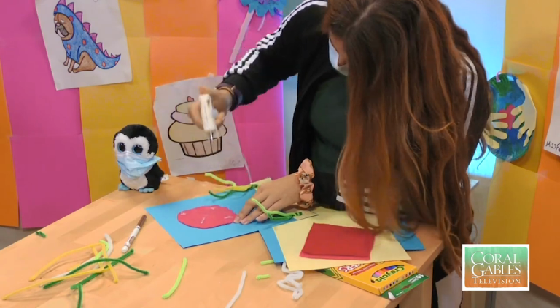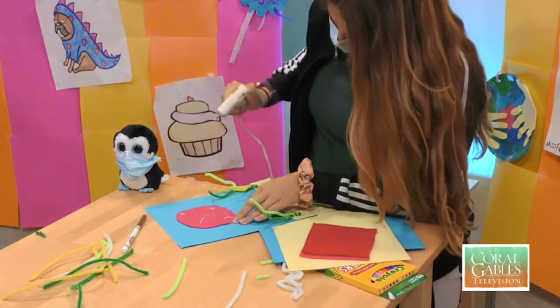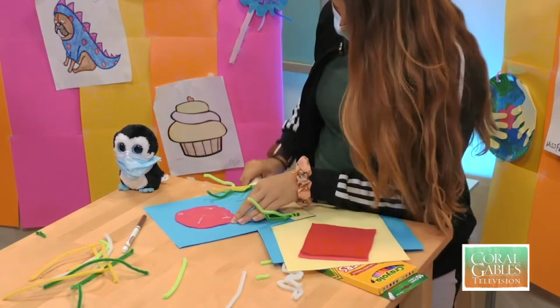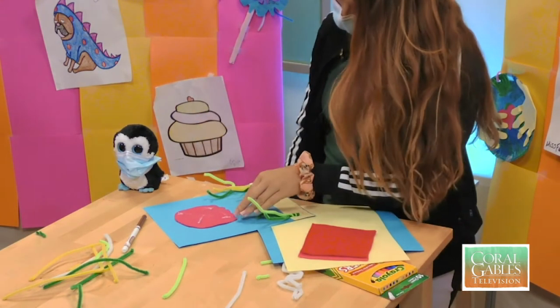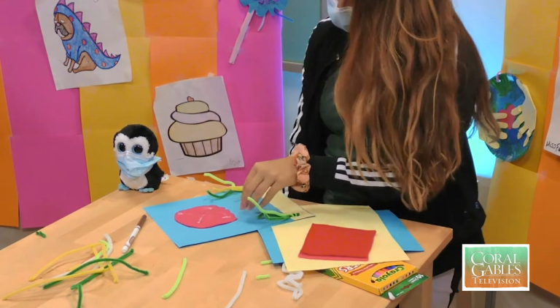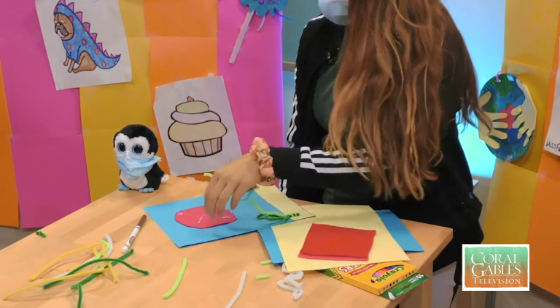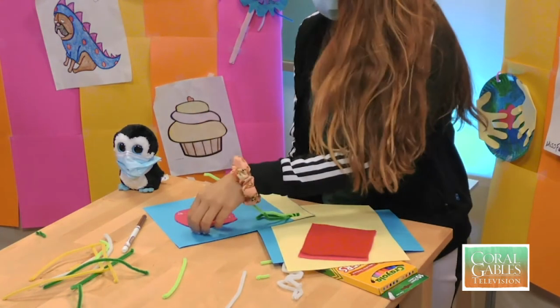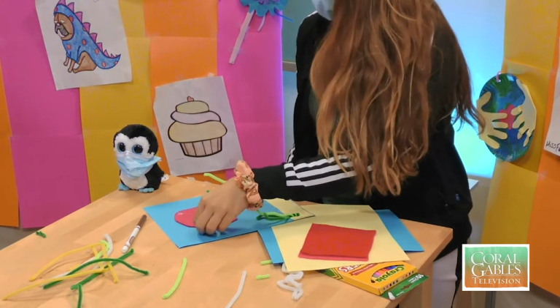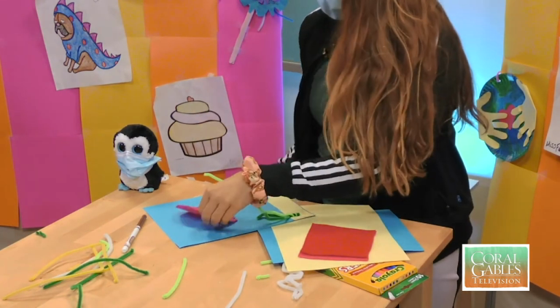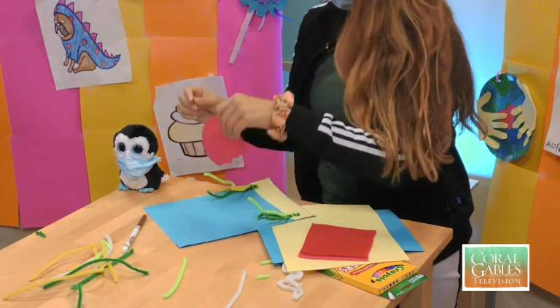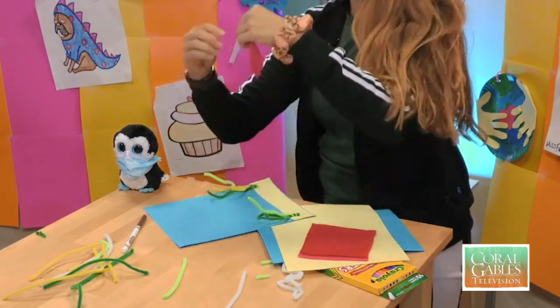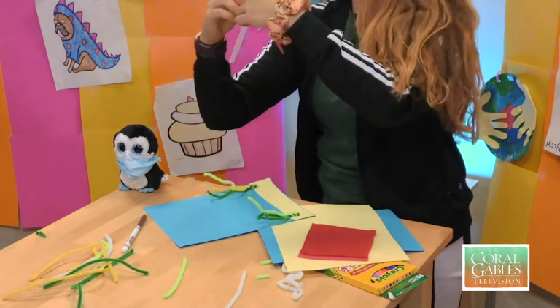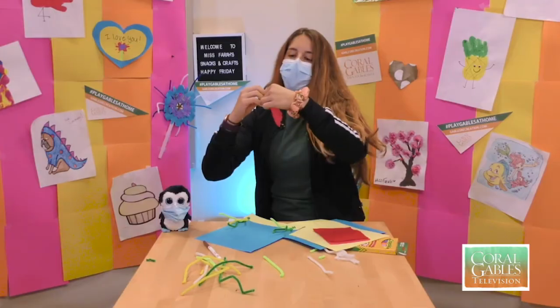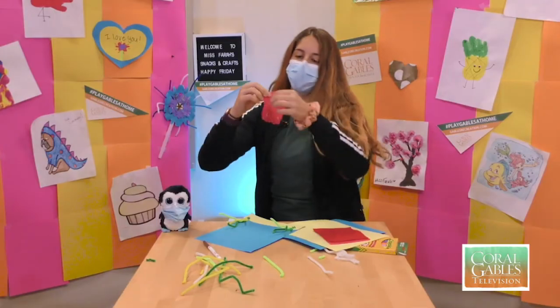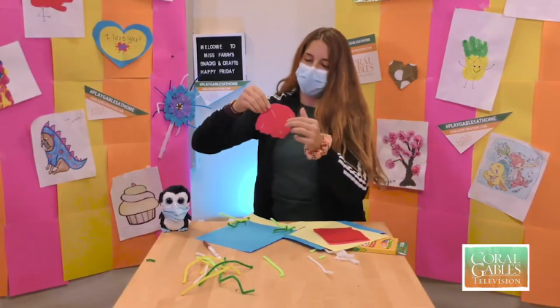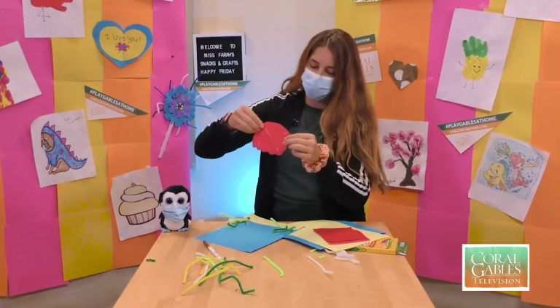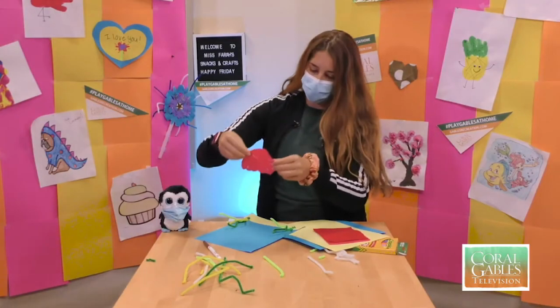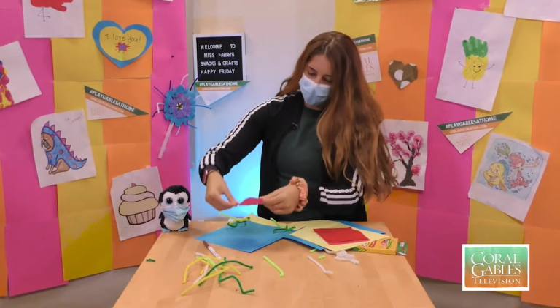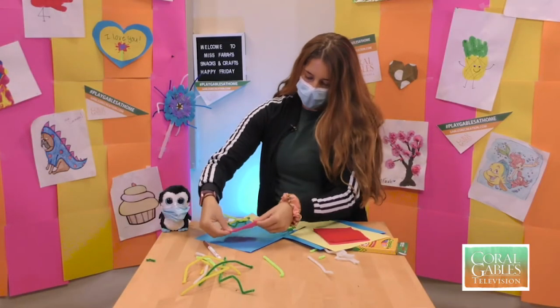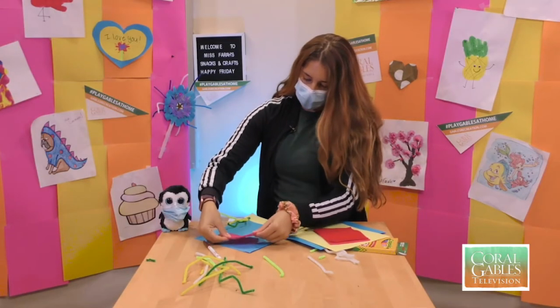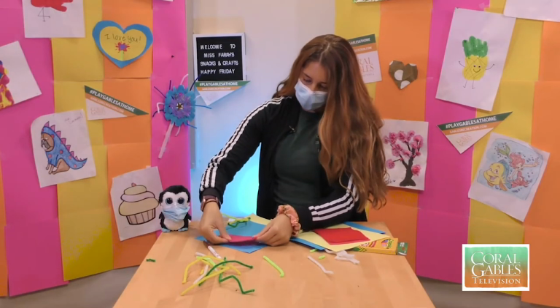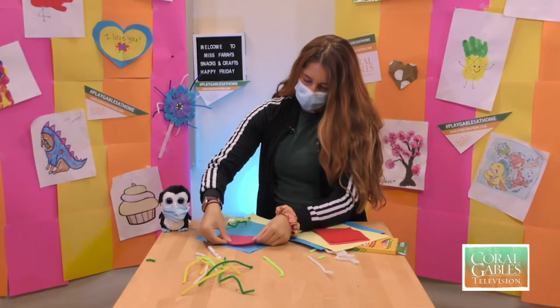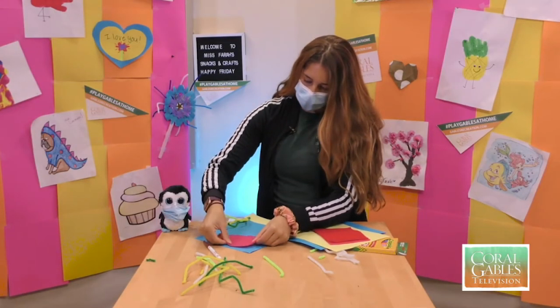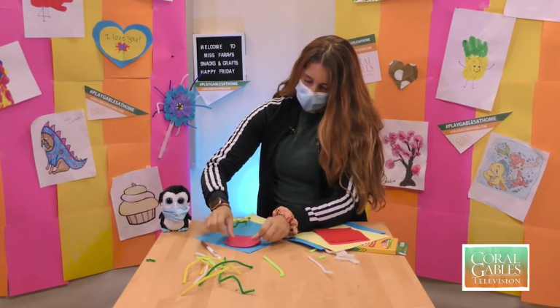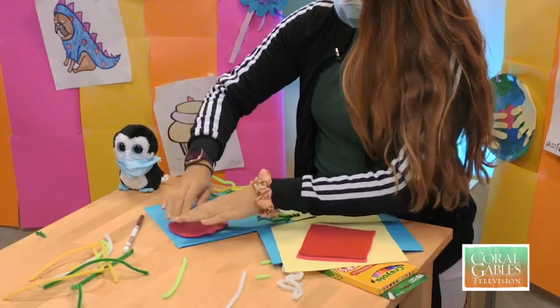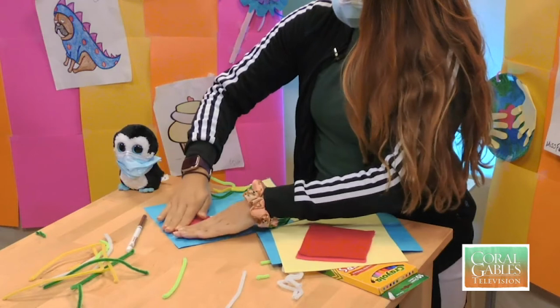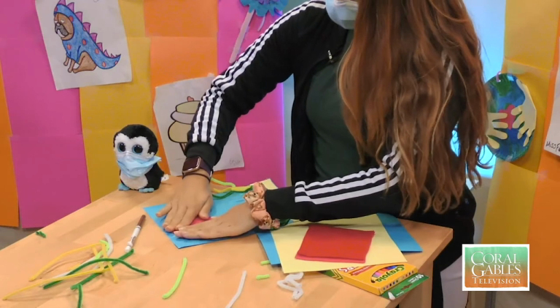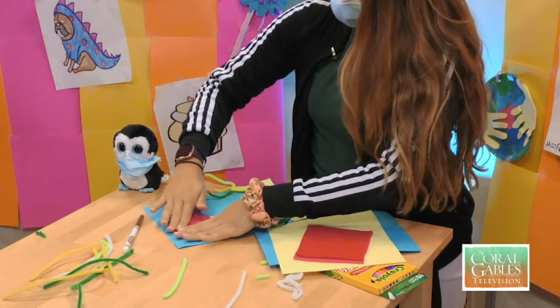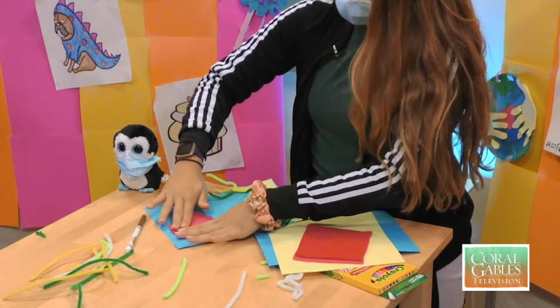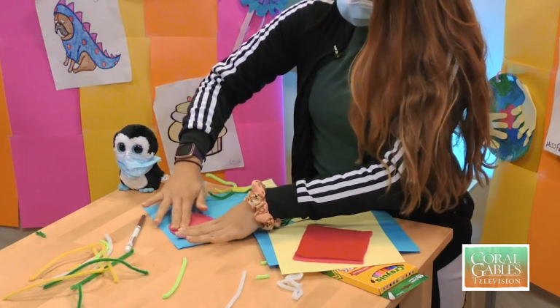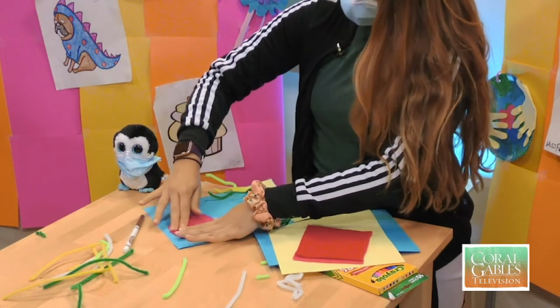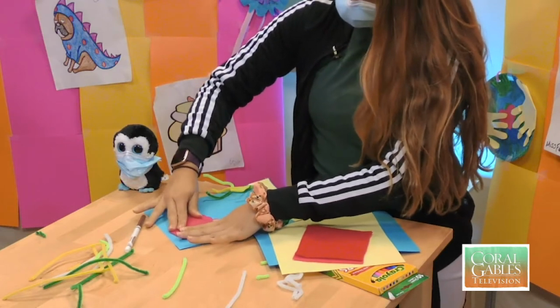Just like that — go ahead and turn it over and put it on a little angle just like this.